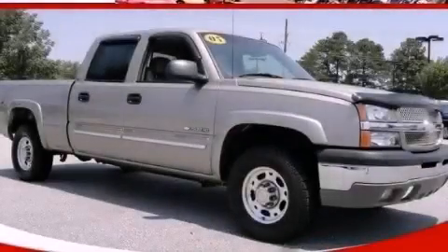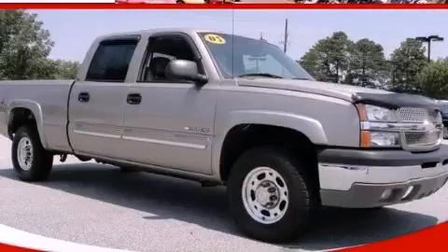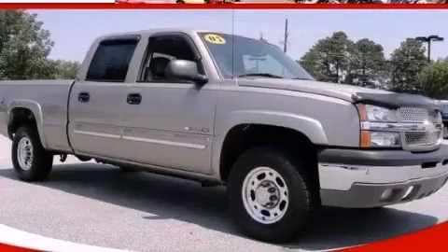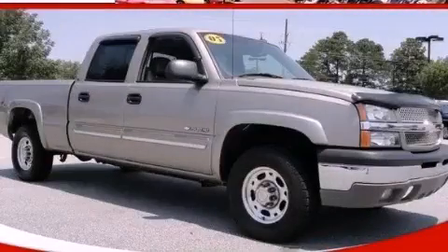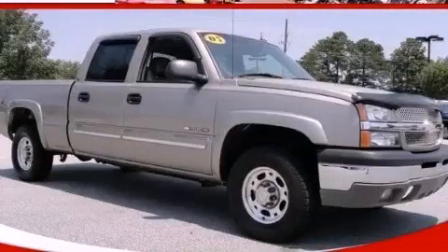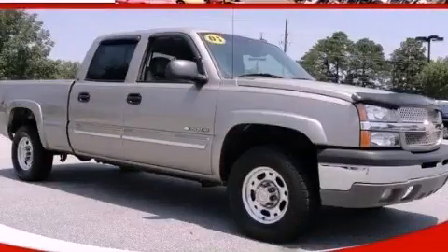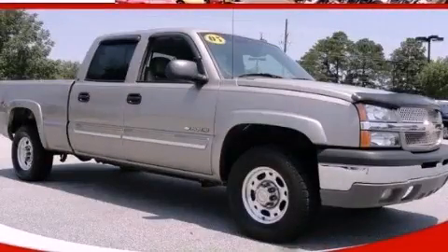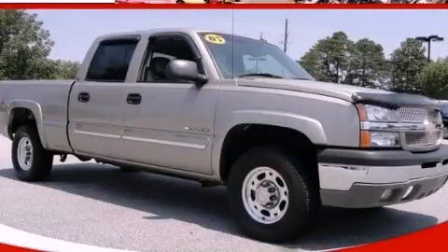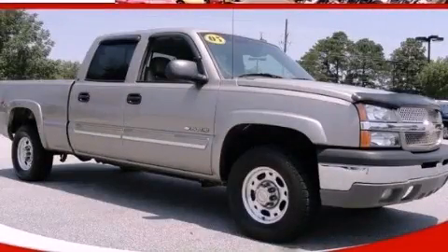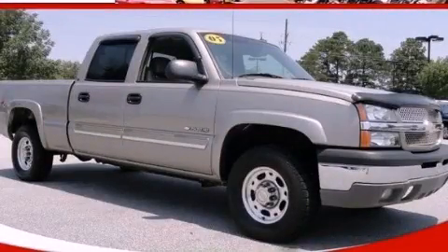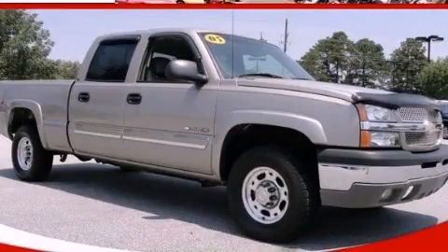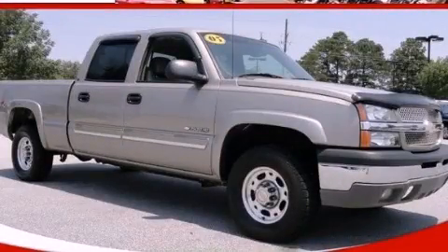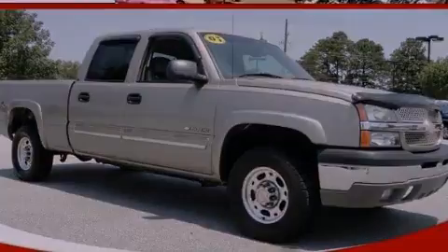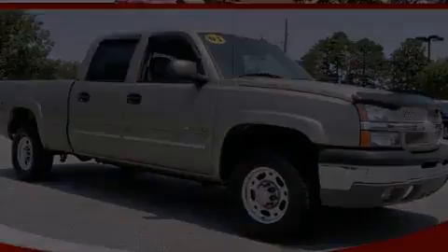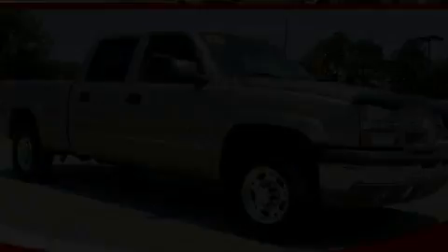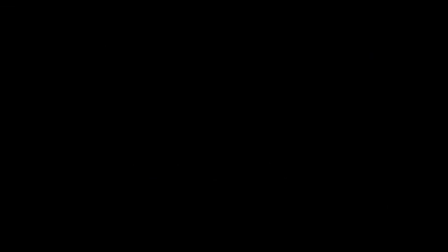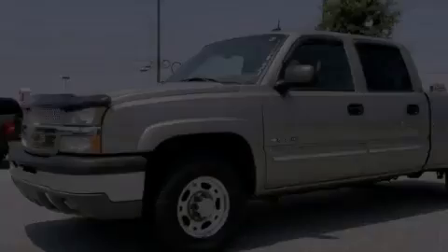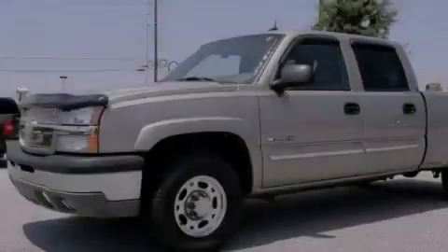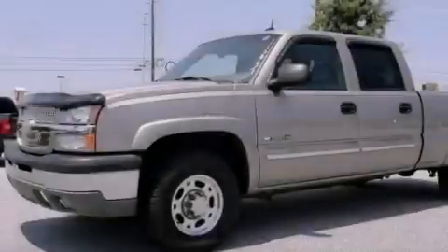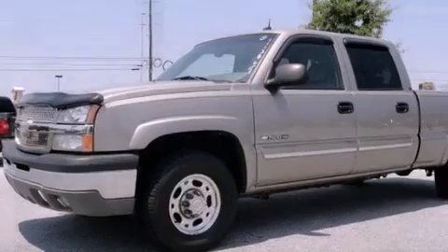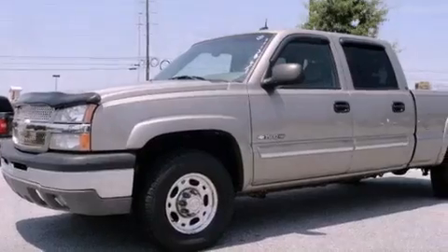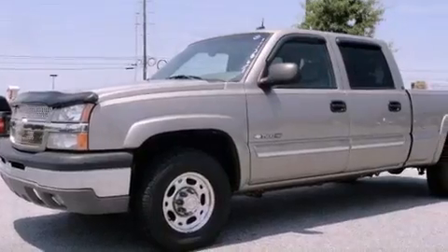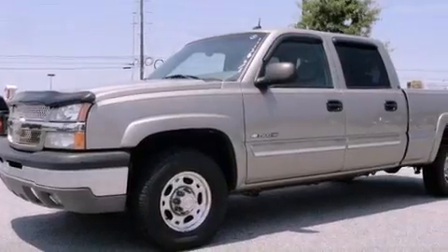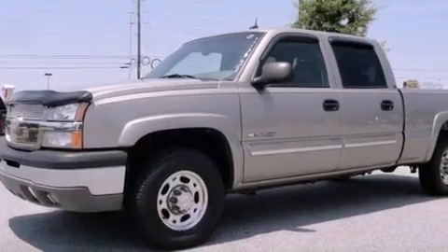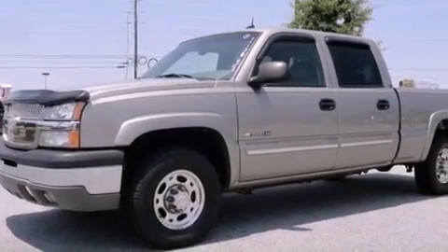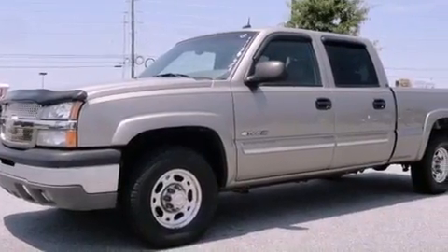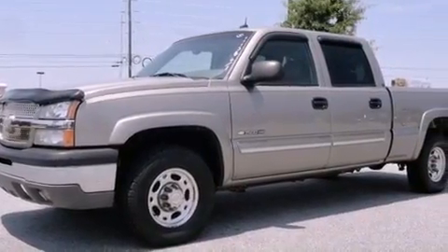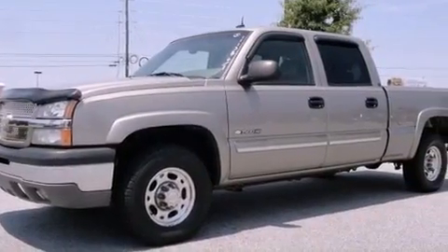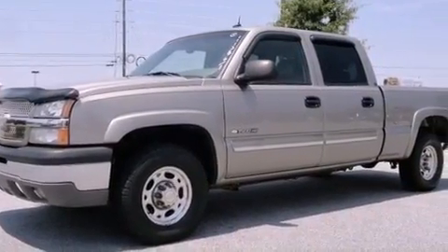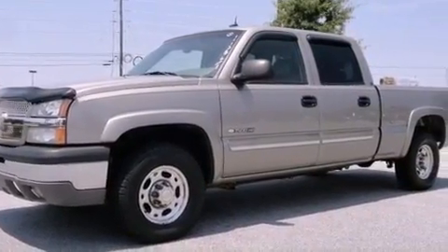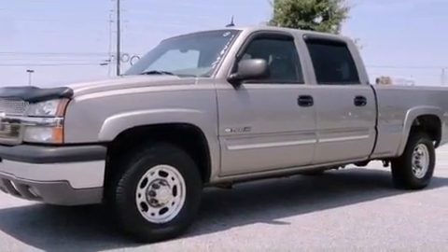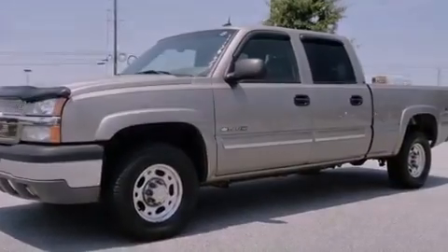This is a 2003 Chevrolet Silverado 1500. Whether hauling, commuting, or towing, this truck is the right one for you.